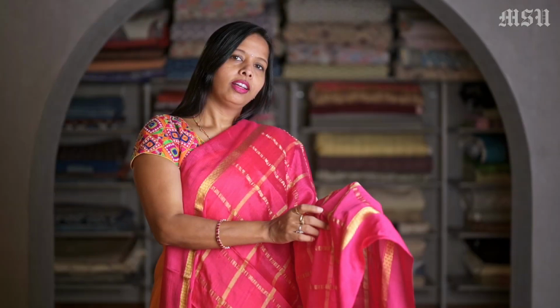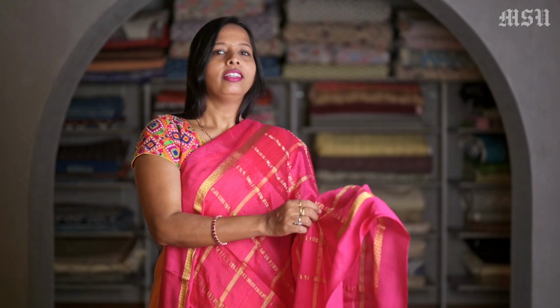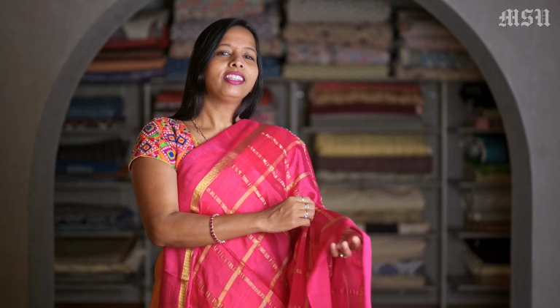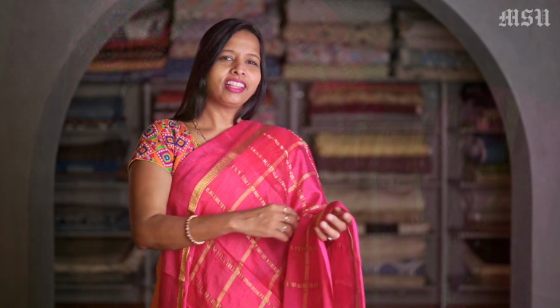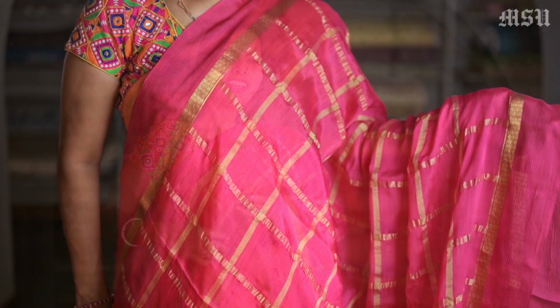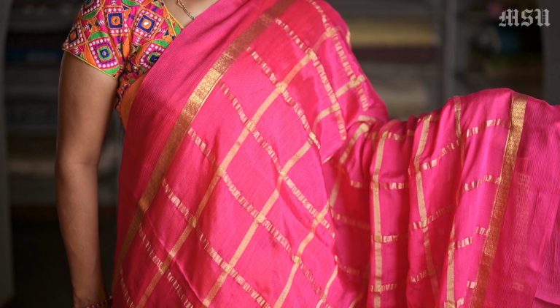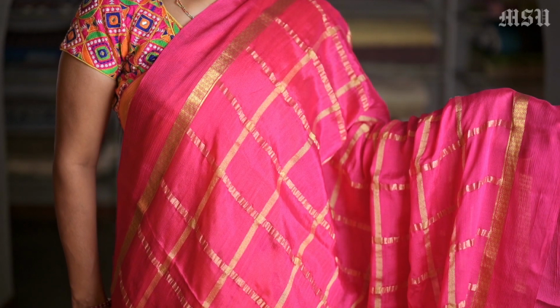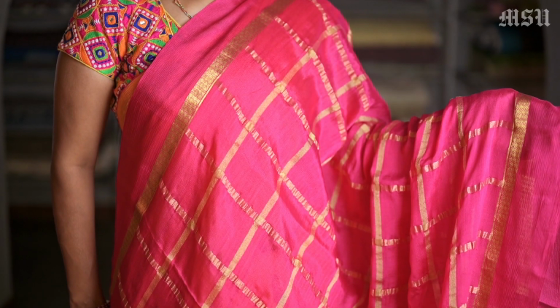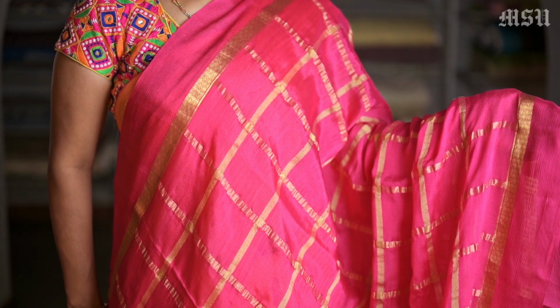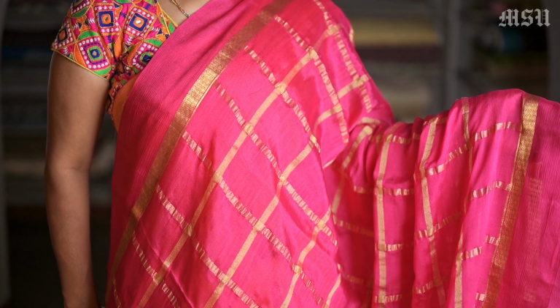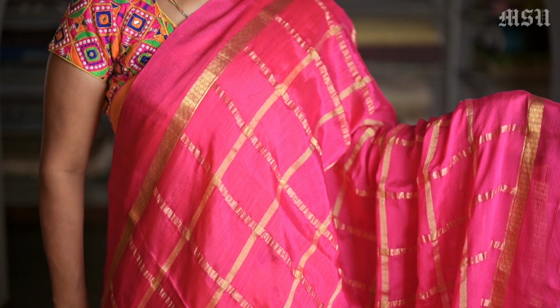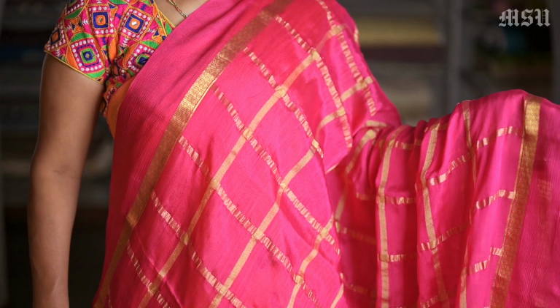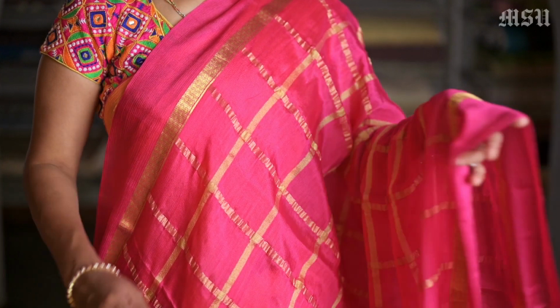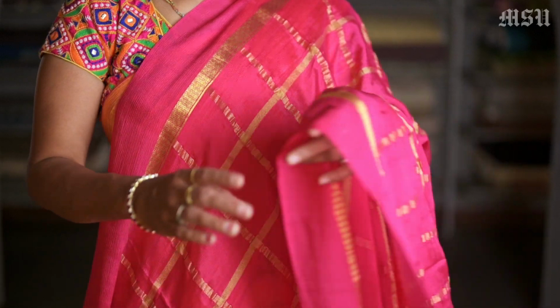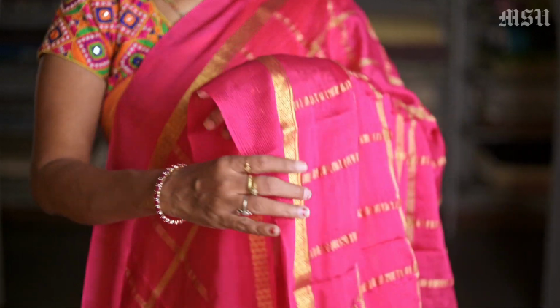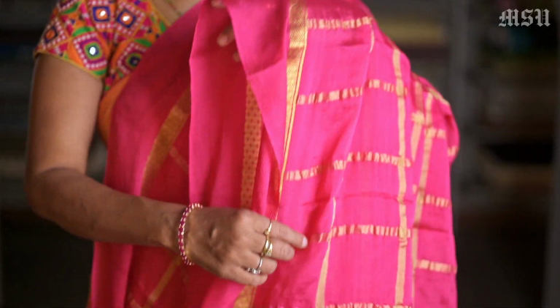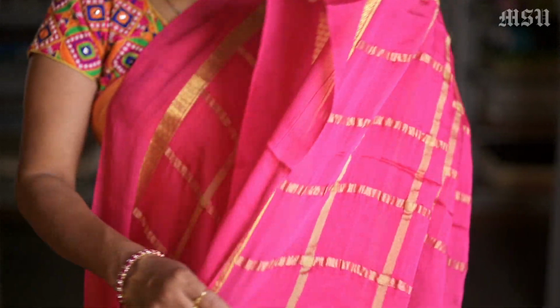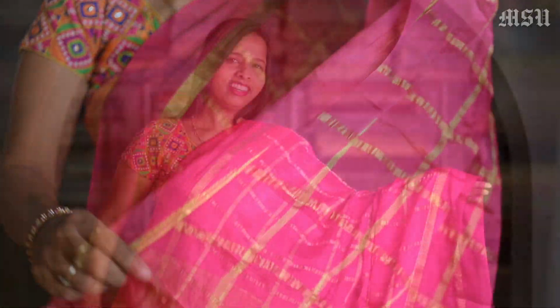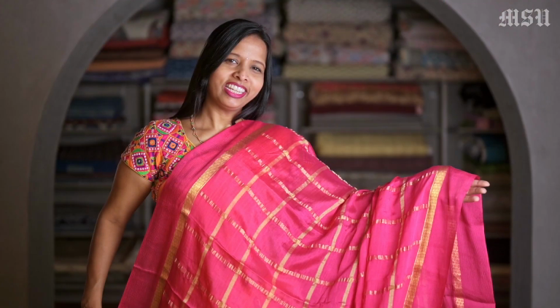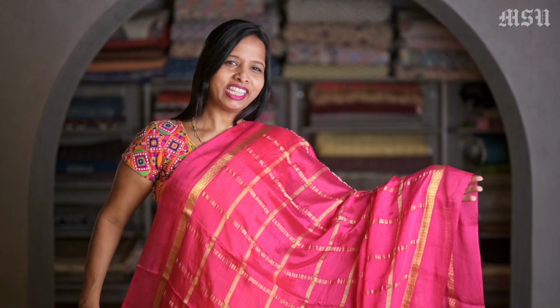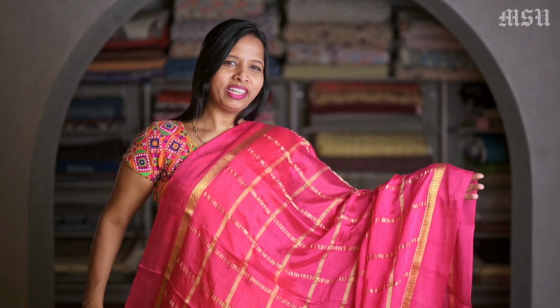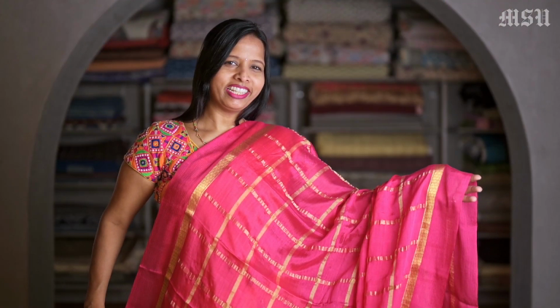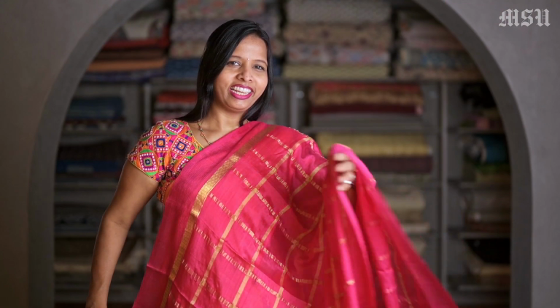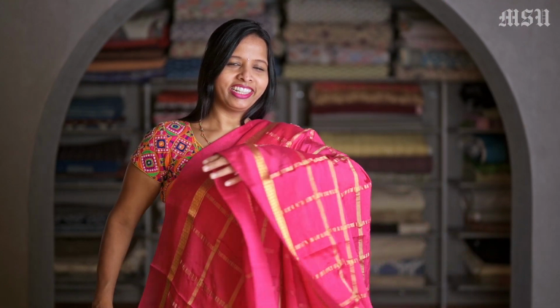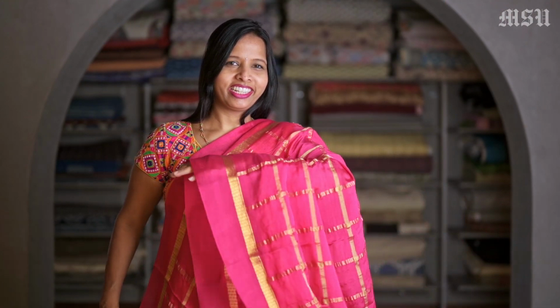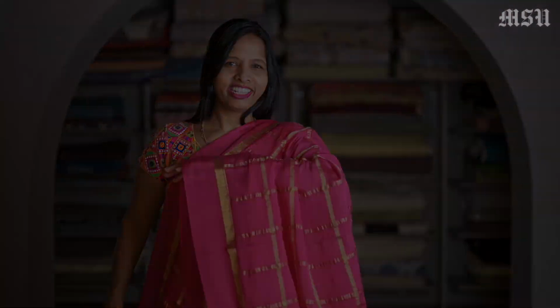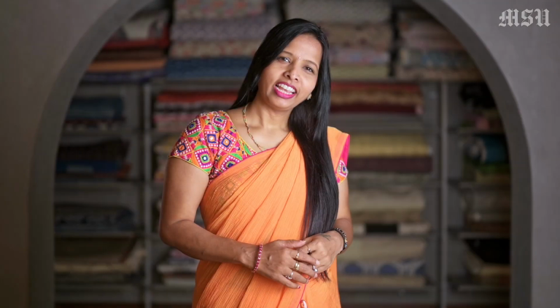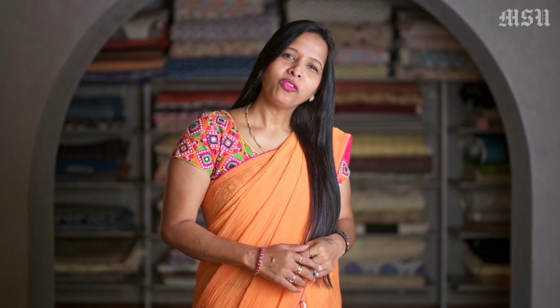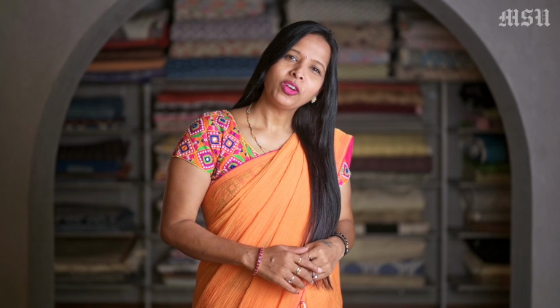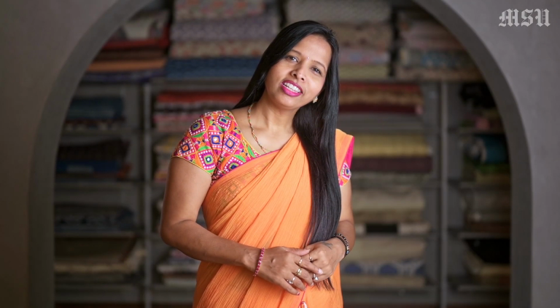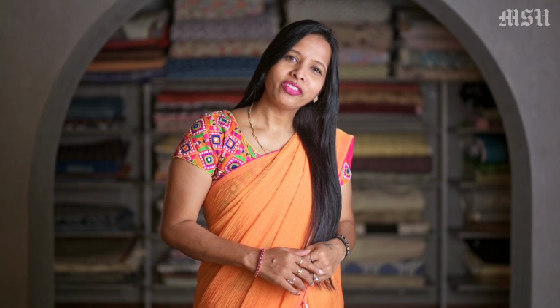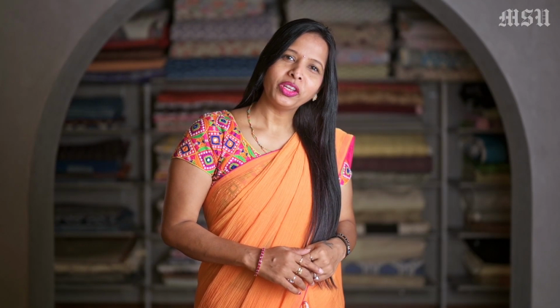Here is another colour — a very rich pink, again with a similar design. Thank you for watching this video.